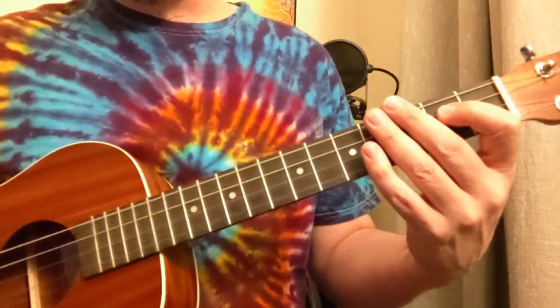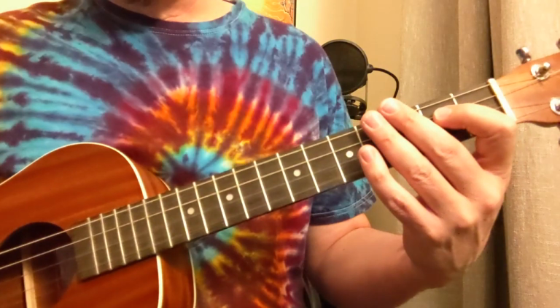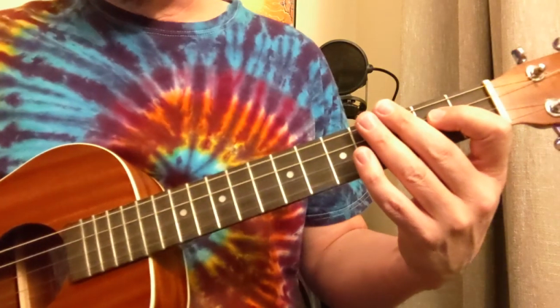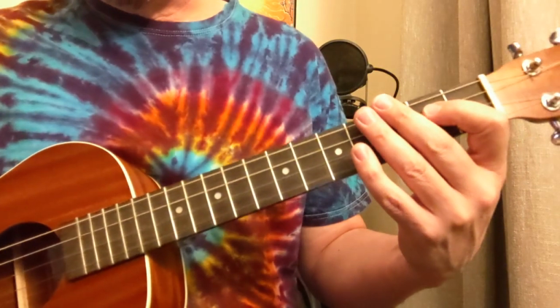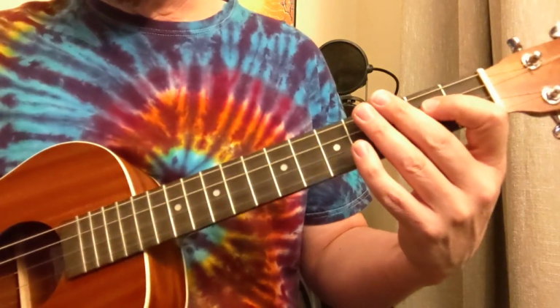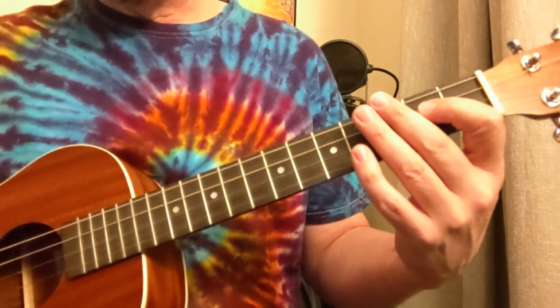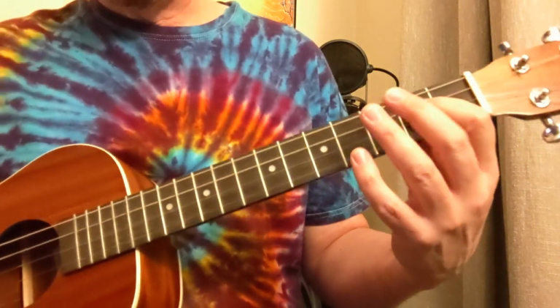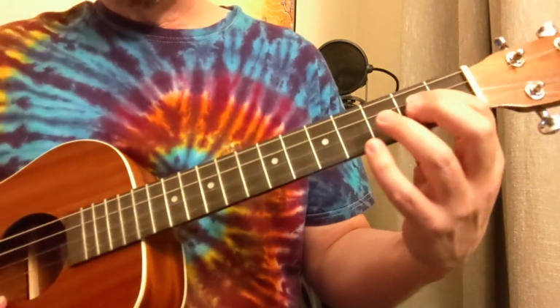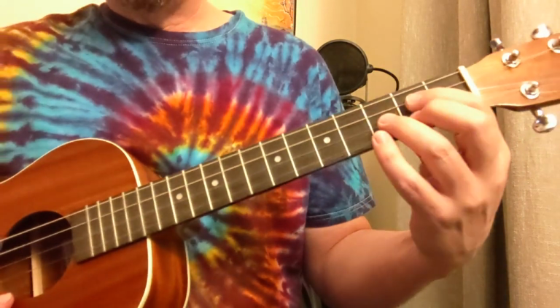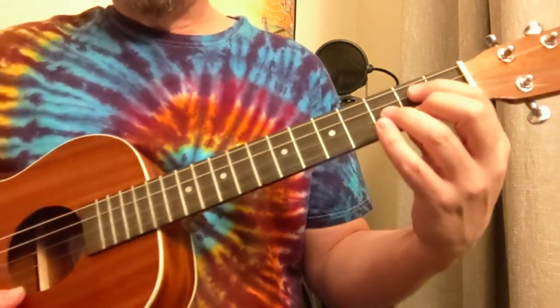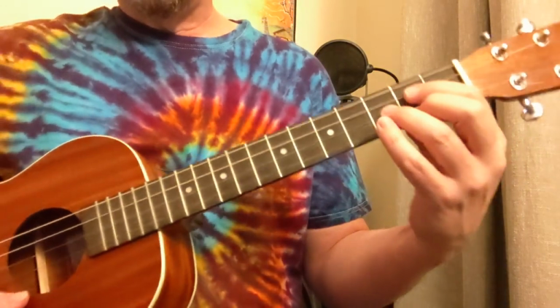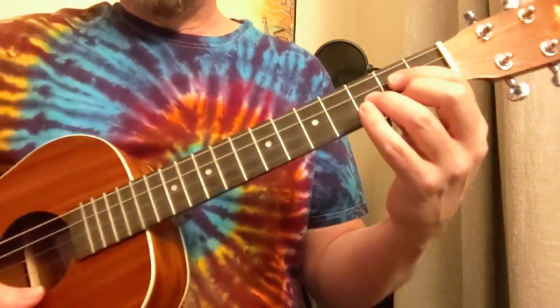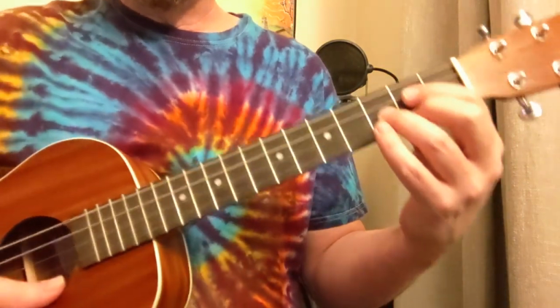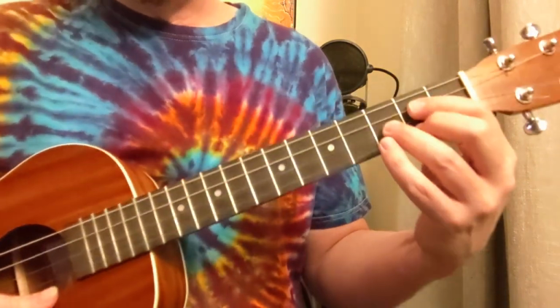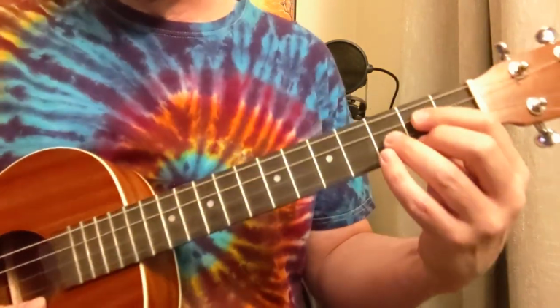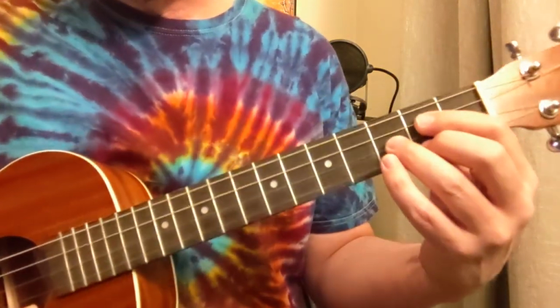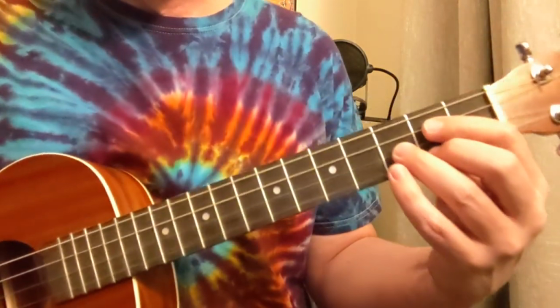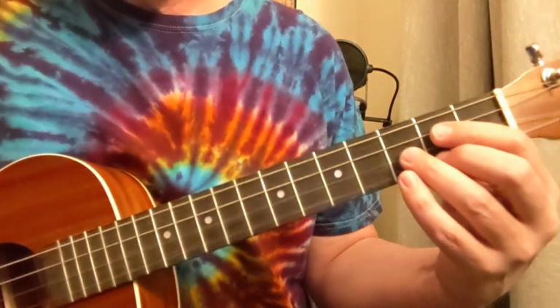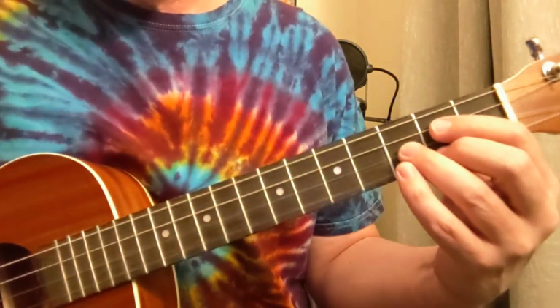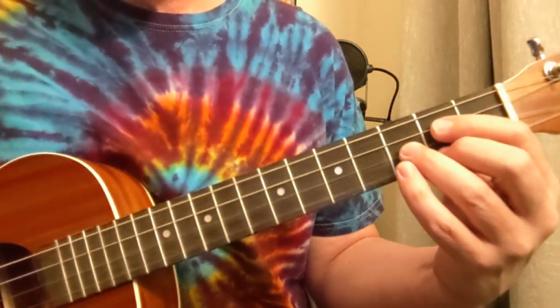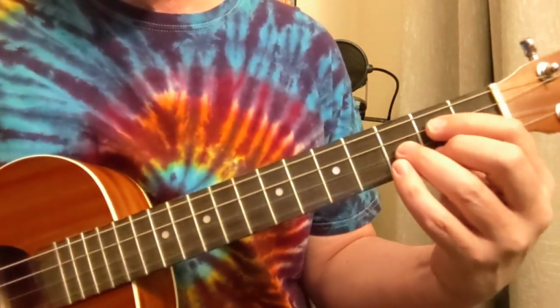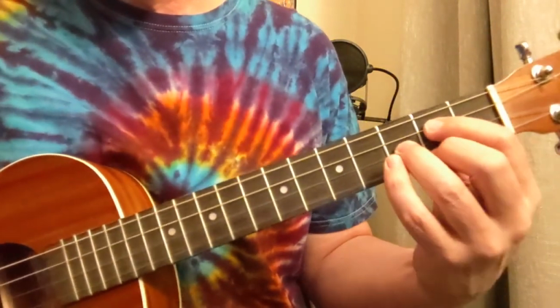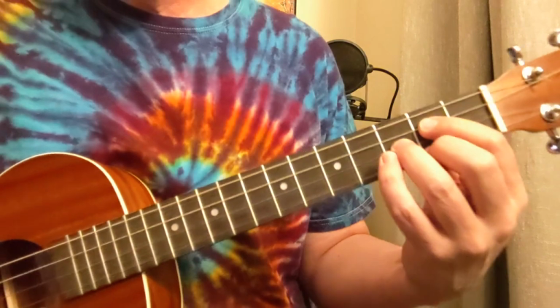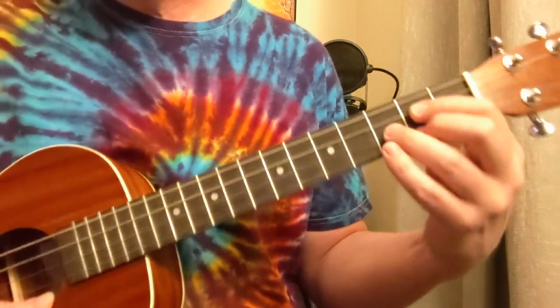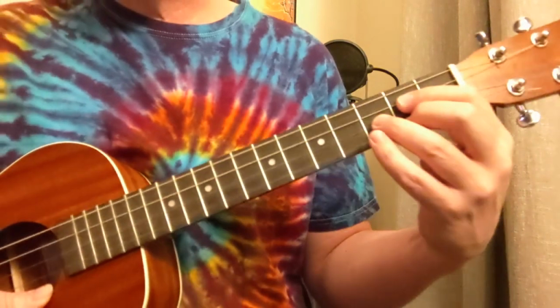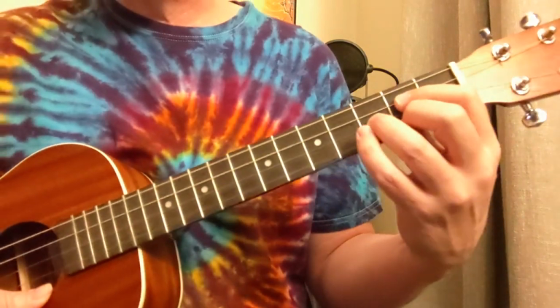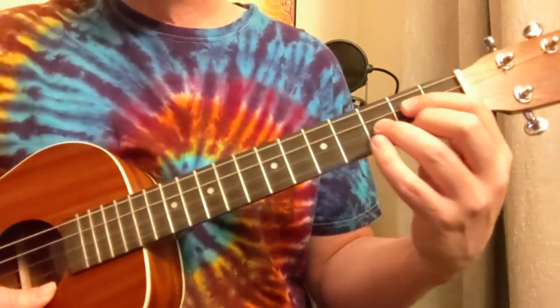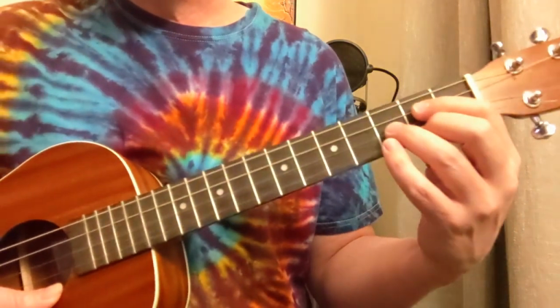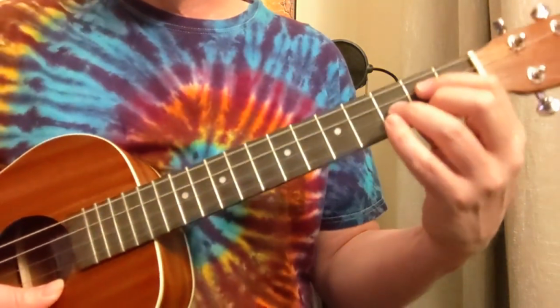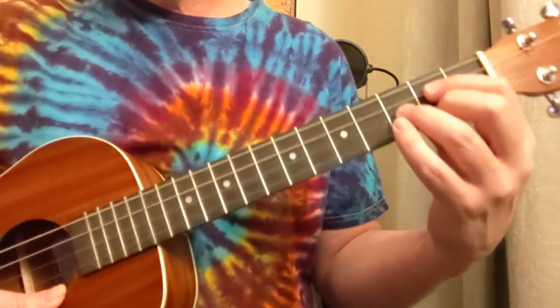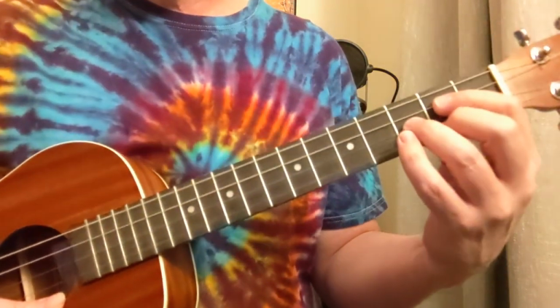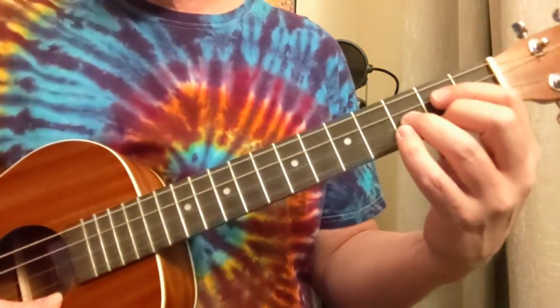Hey folks, here's a lesson for baritone ukulele on Brain Damage into Eclipse by Pink Floyd.